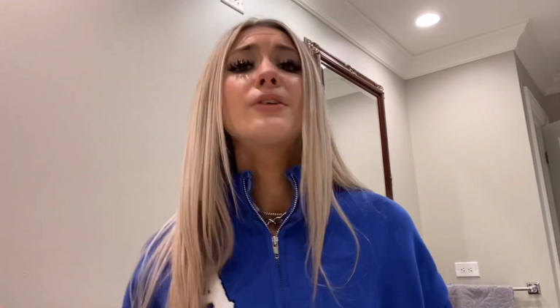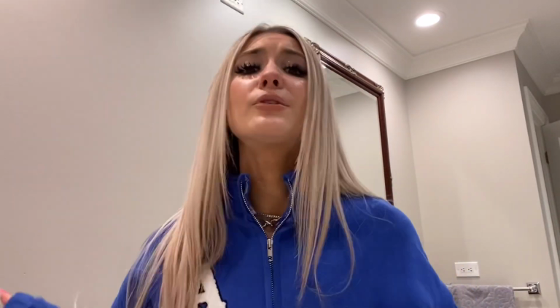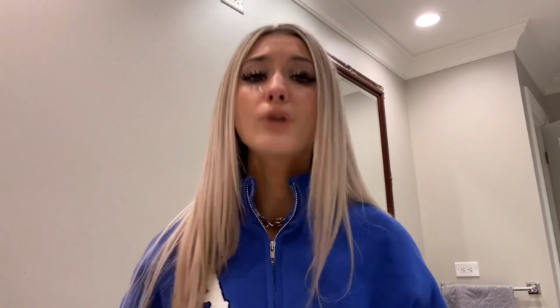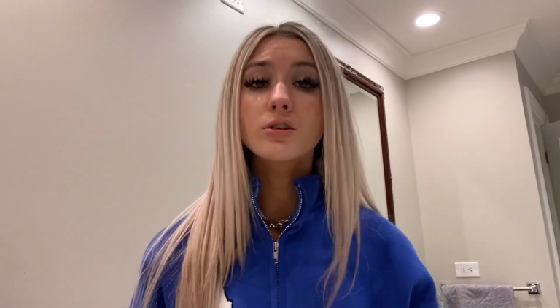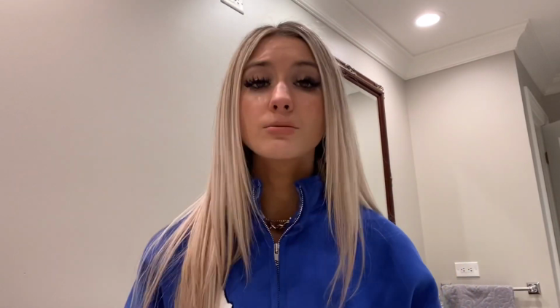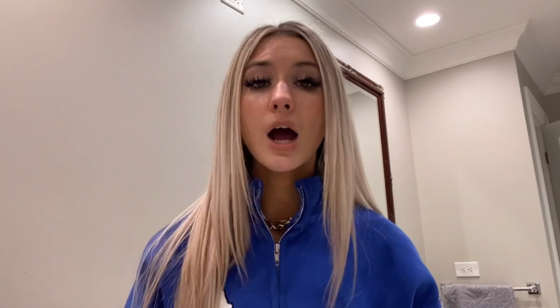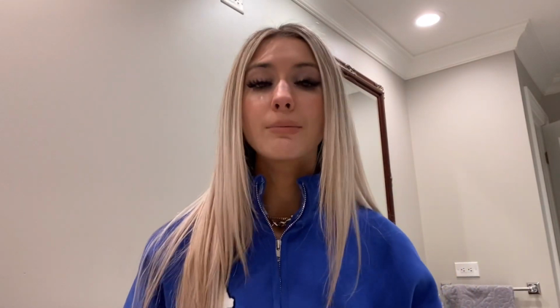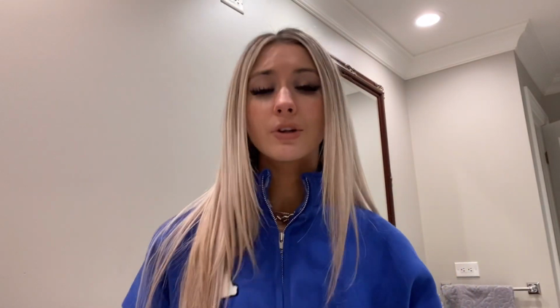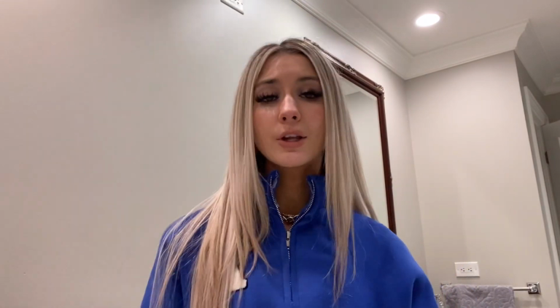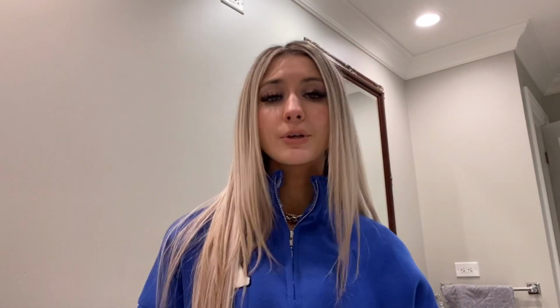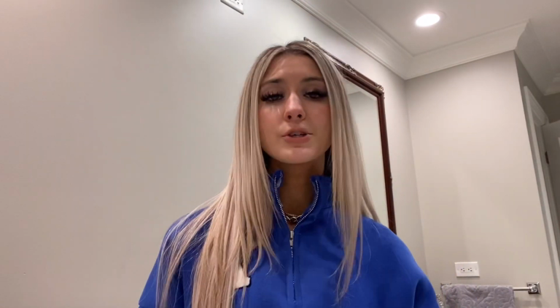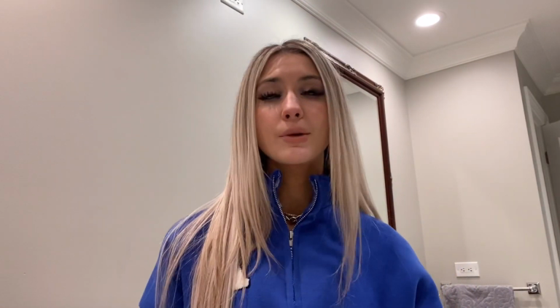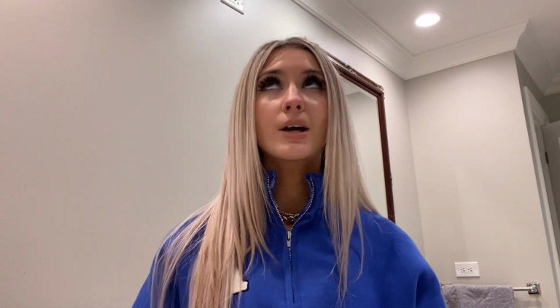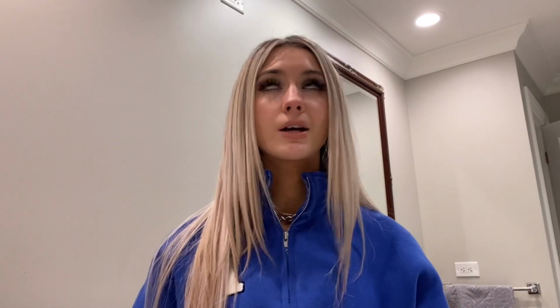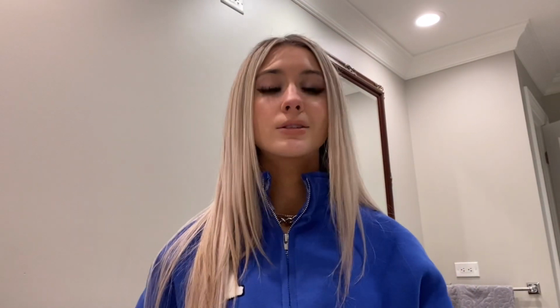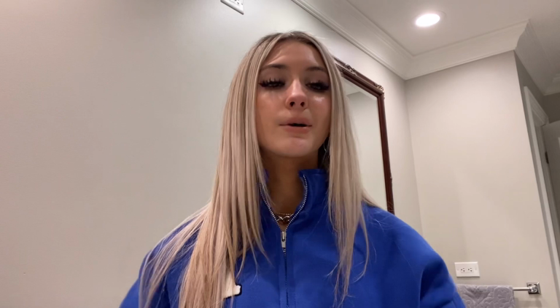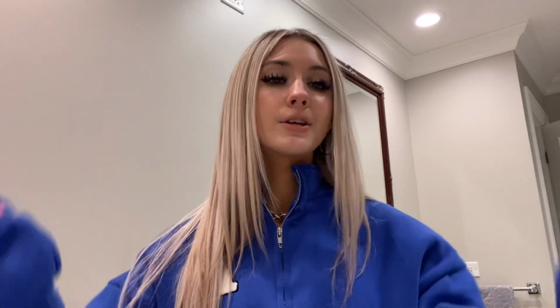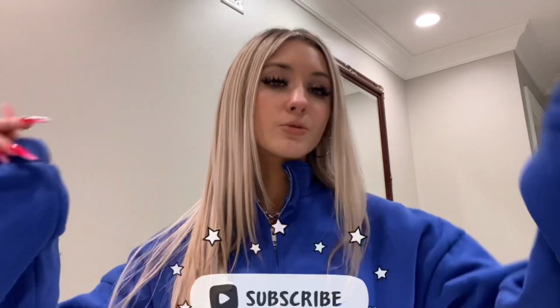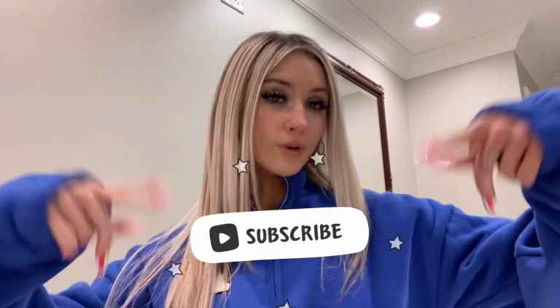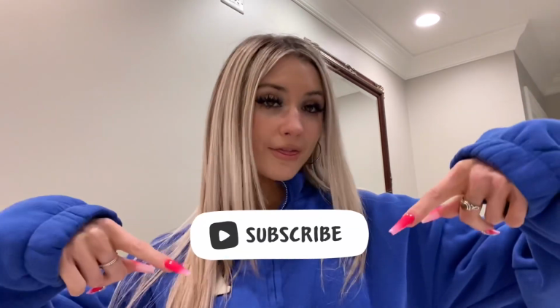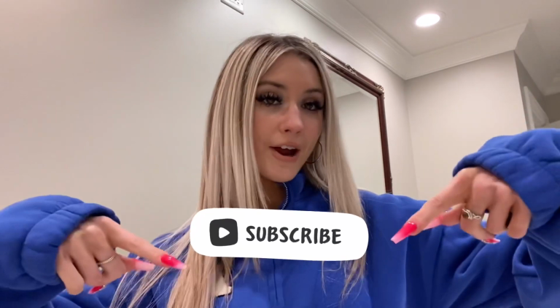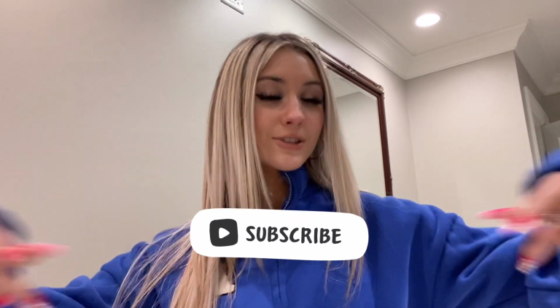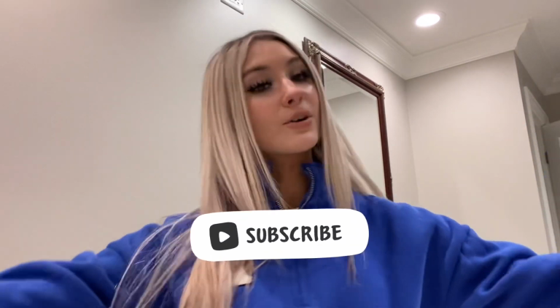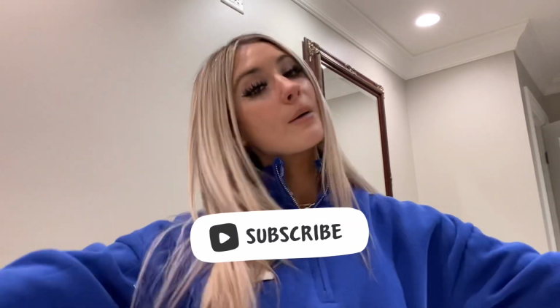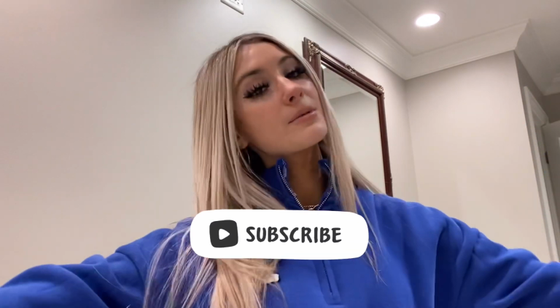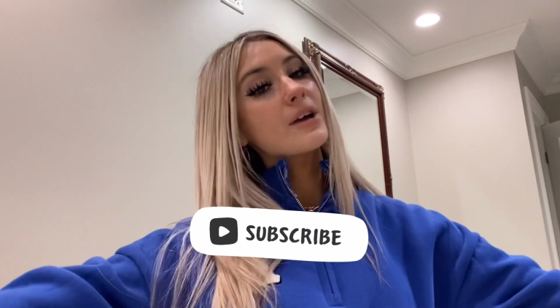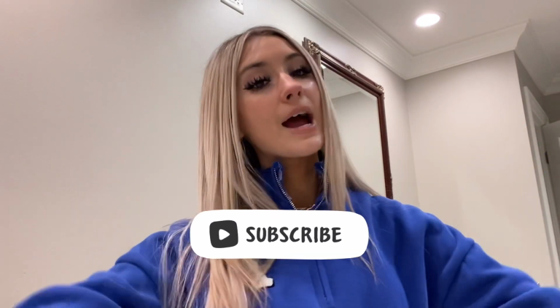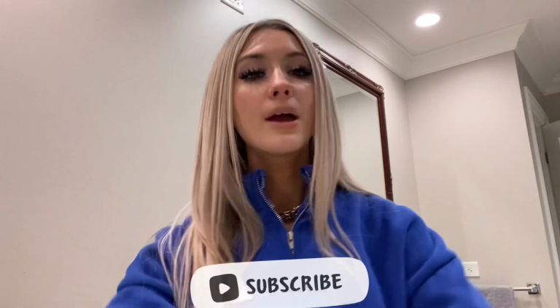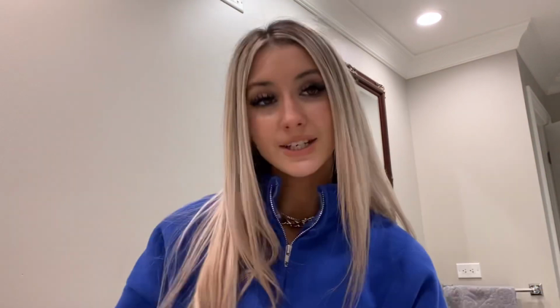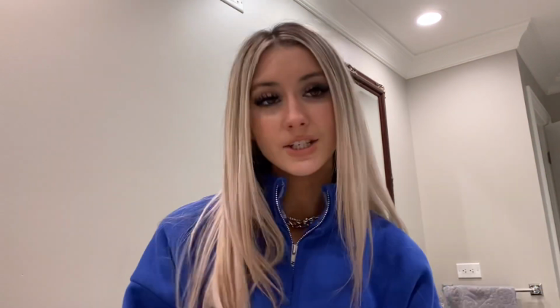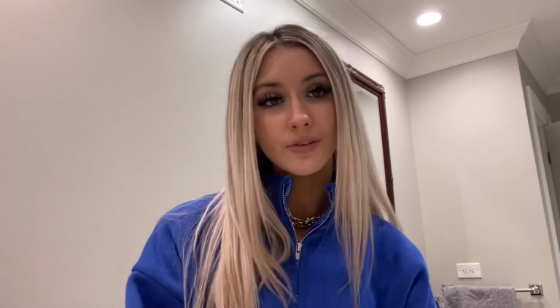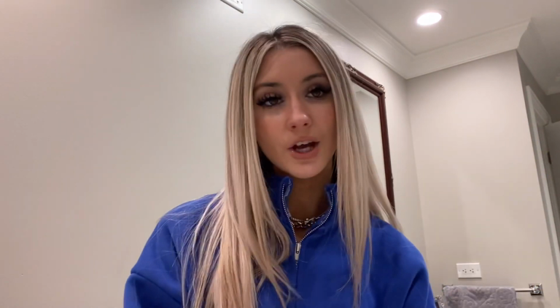And if you're not subscribed, literally what are you doing? Because the button is right there, so come subscribe. Let's get into the video.